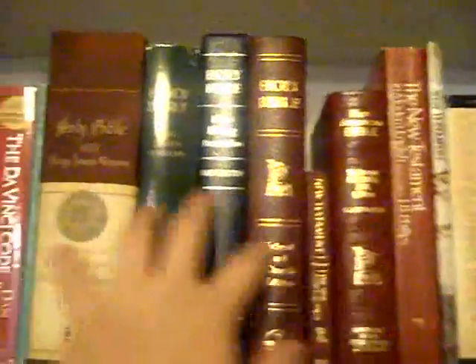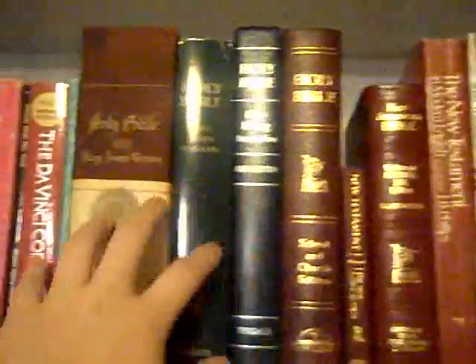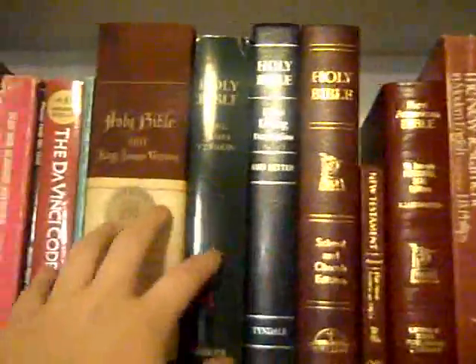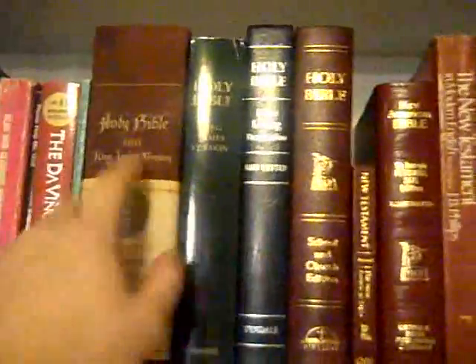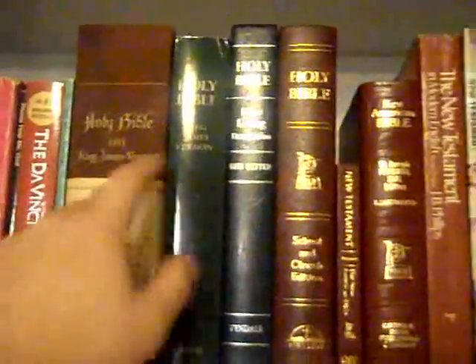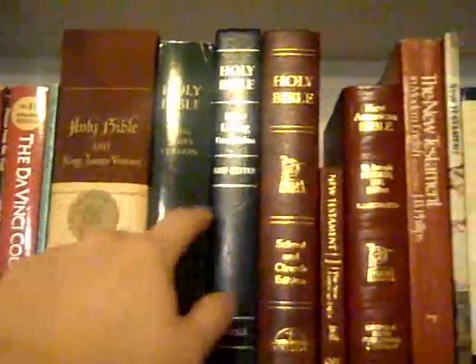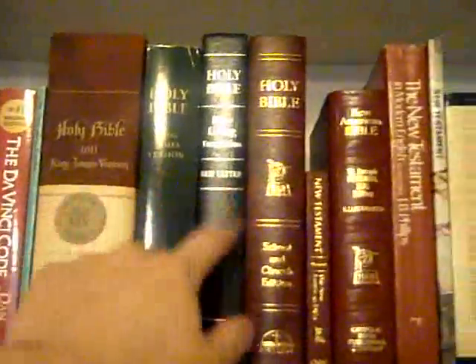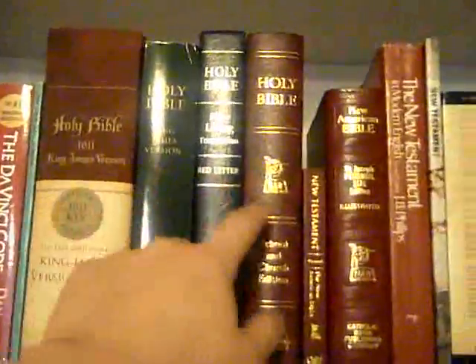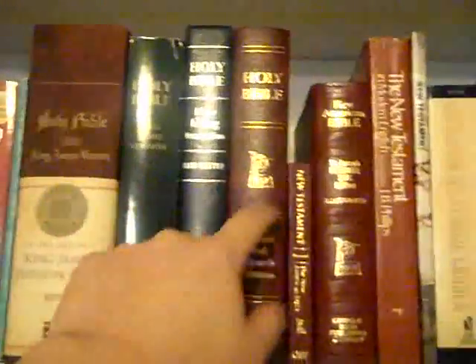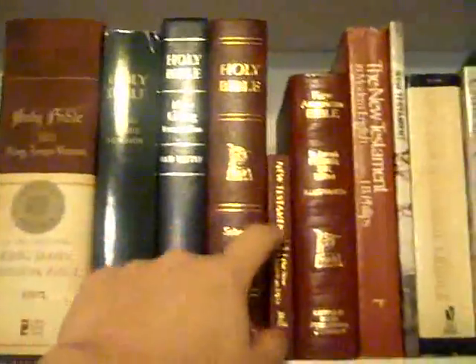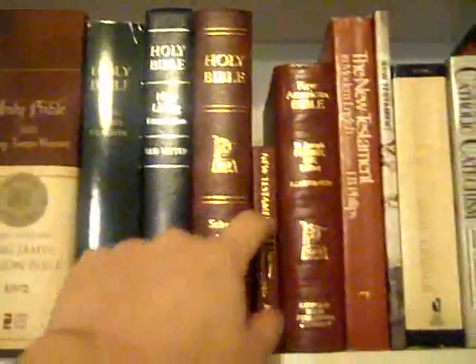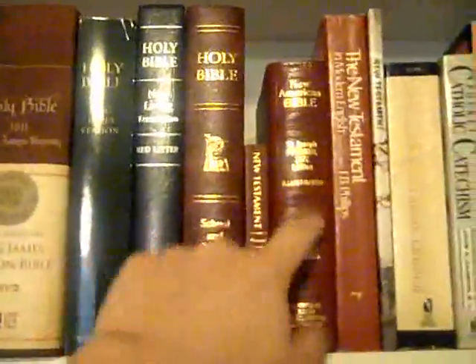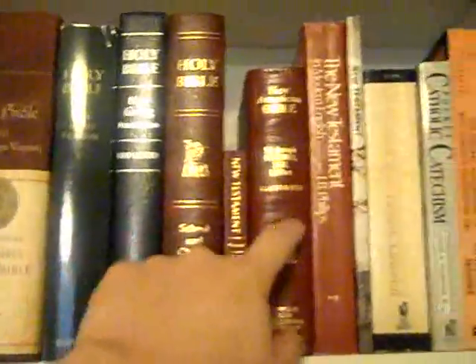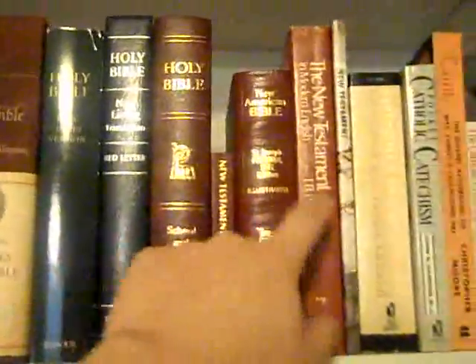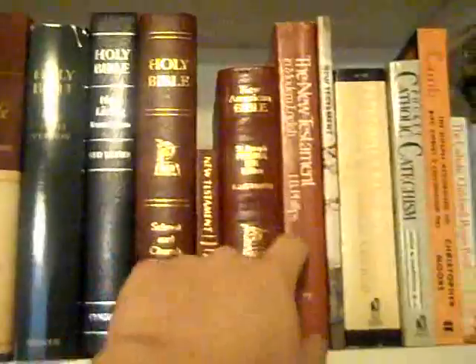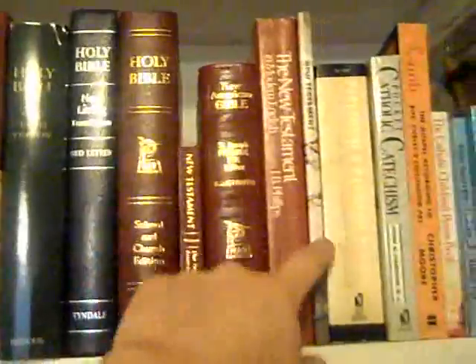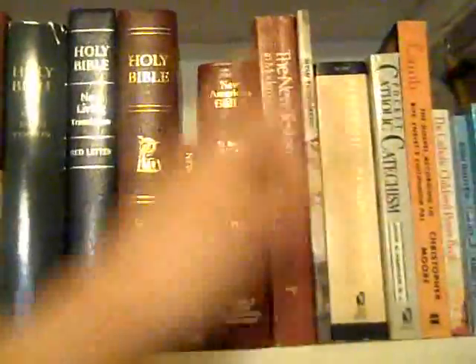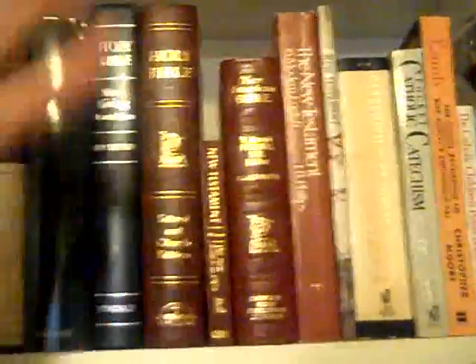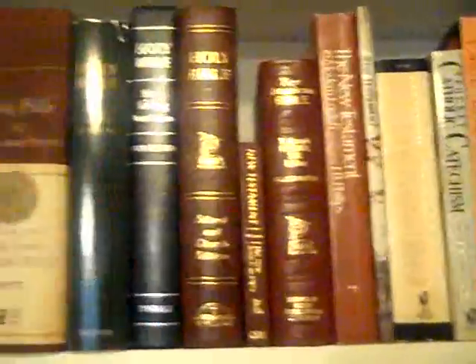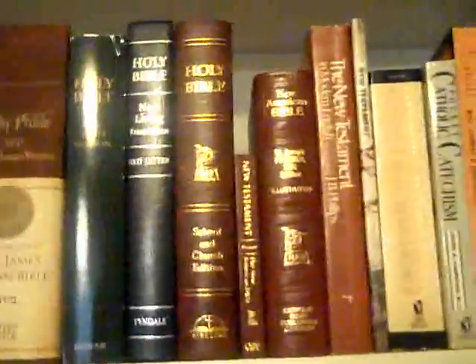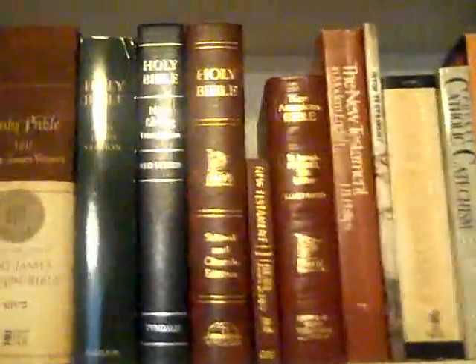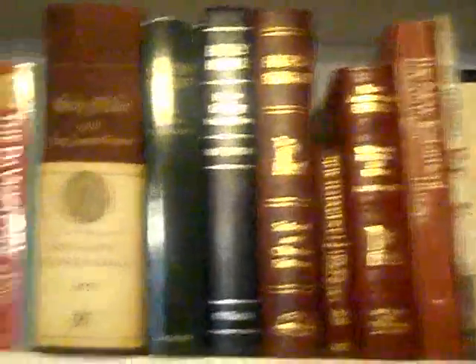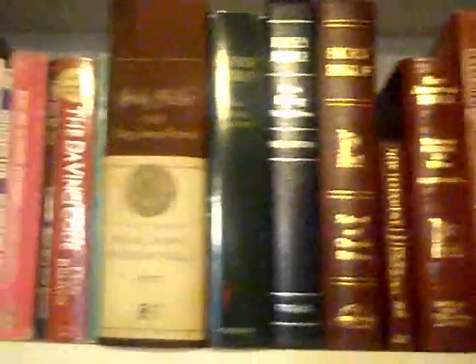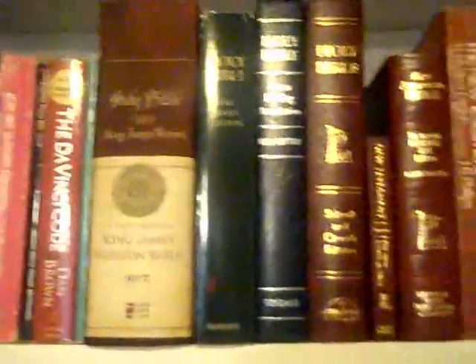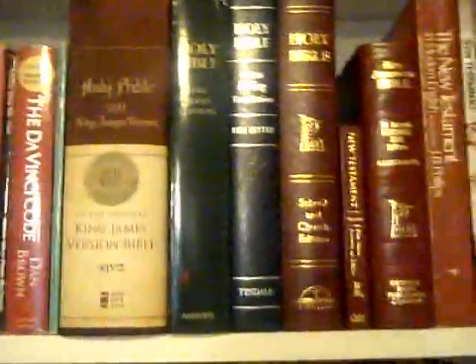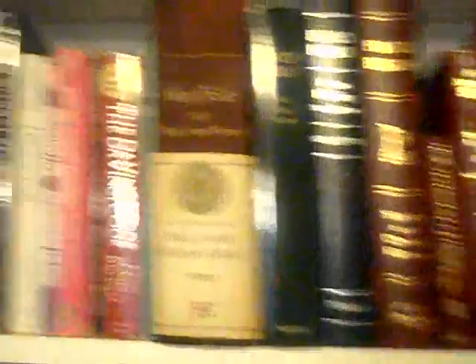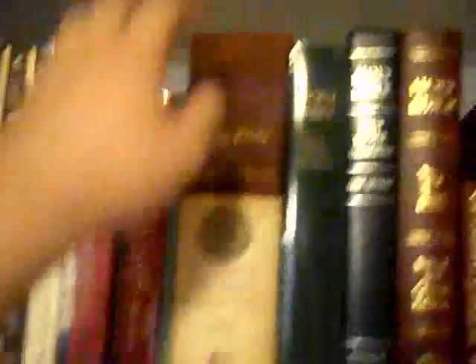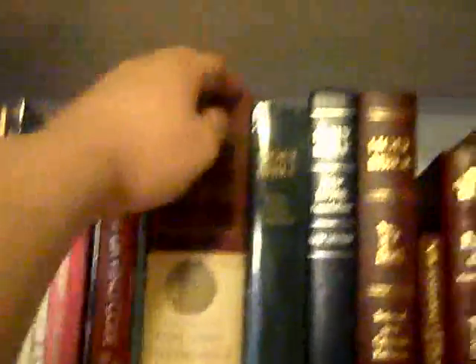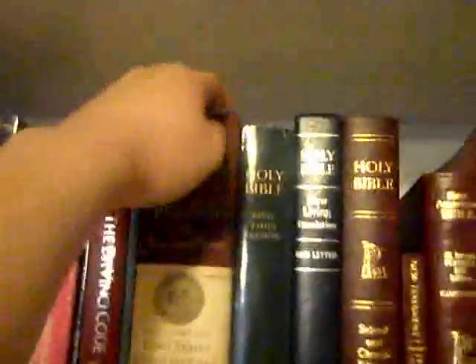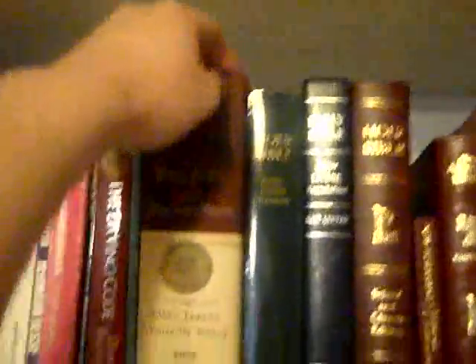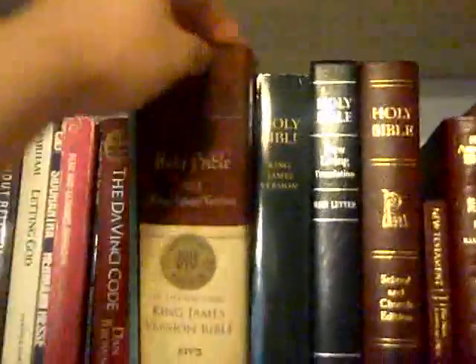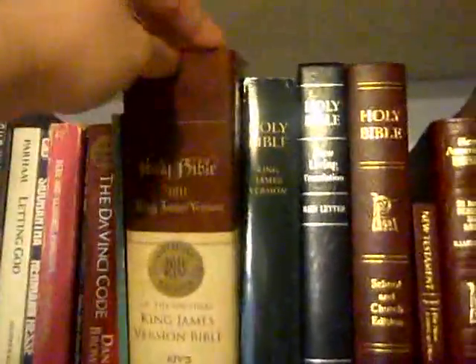I got one, two, three, four, five, six, seven, eight Bibles. This is the one we're going to talk about today.